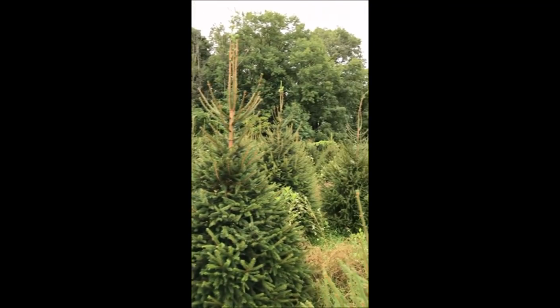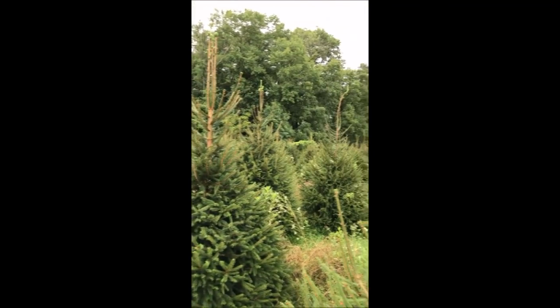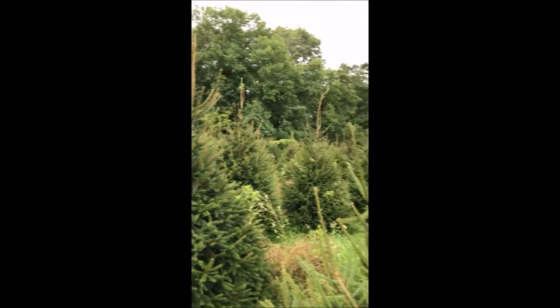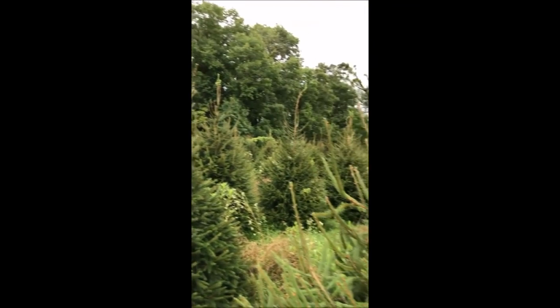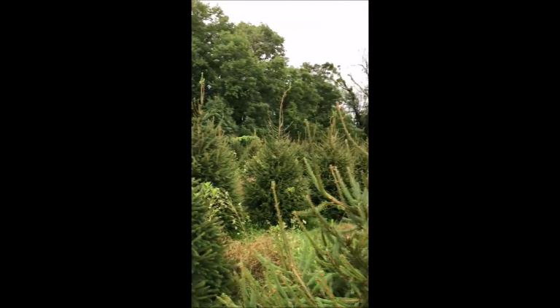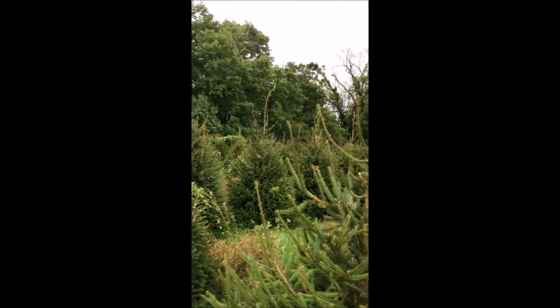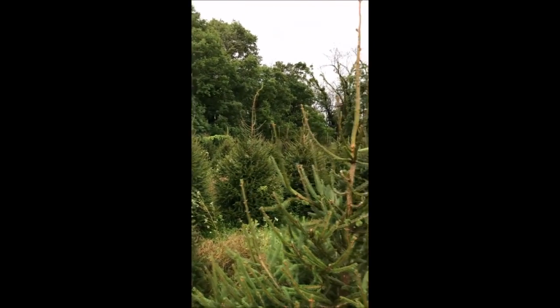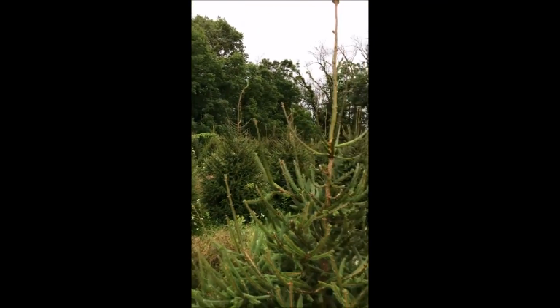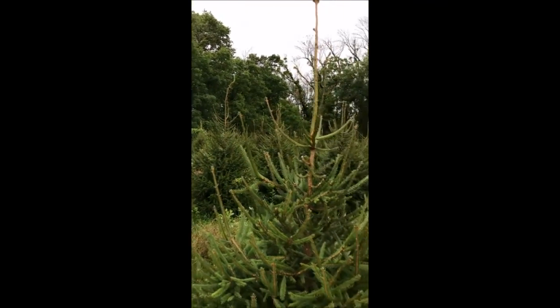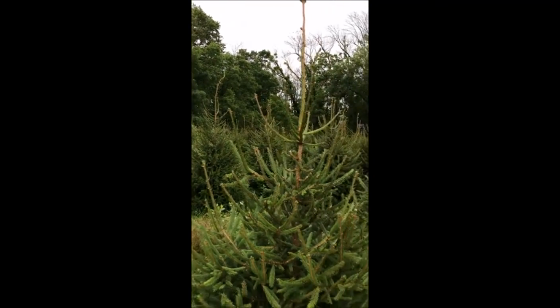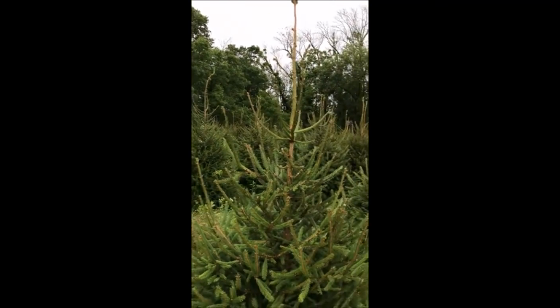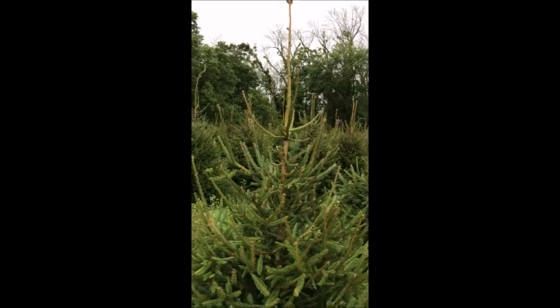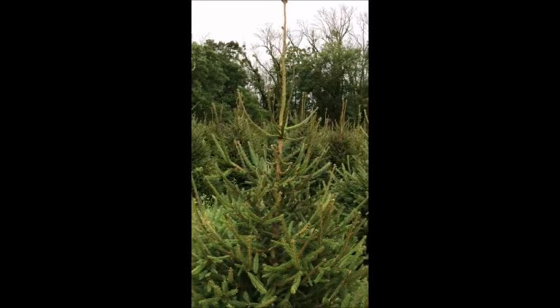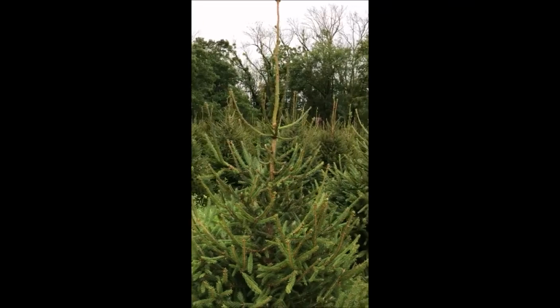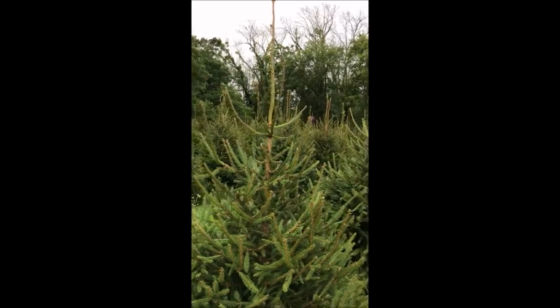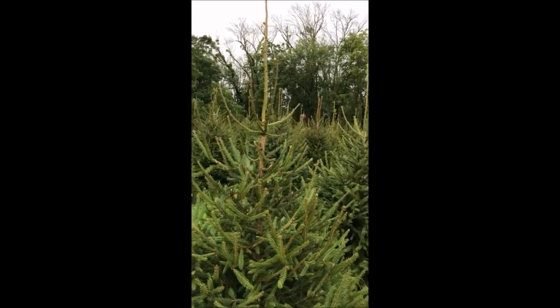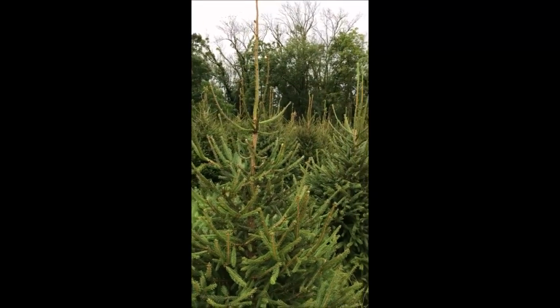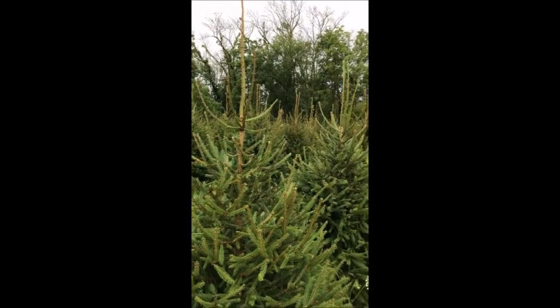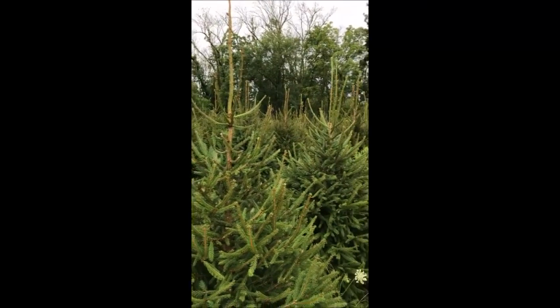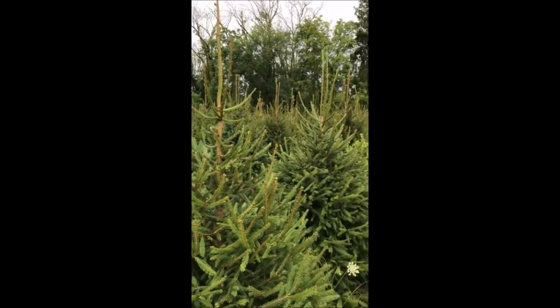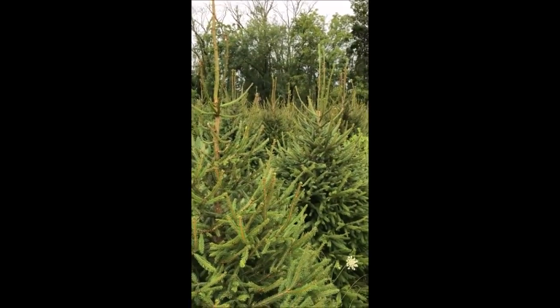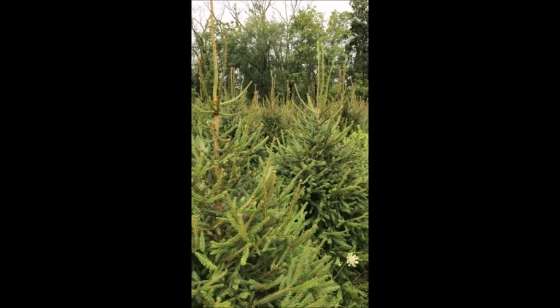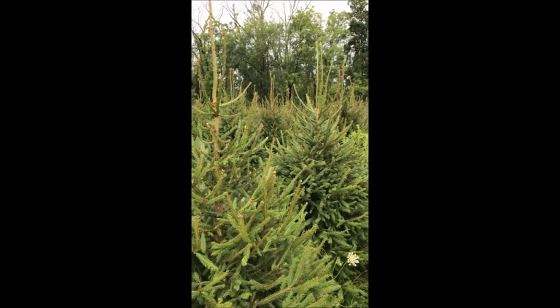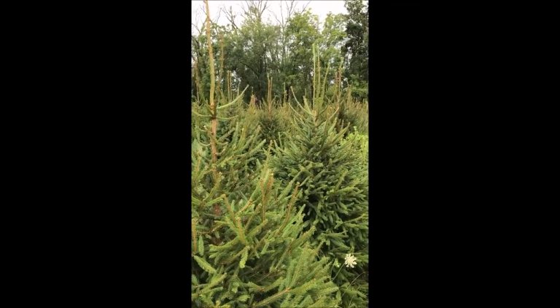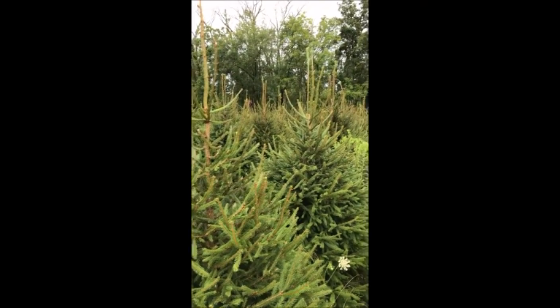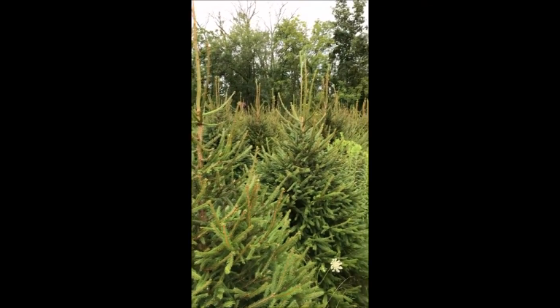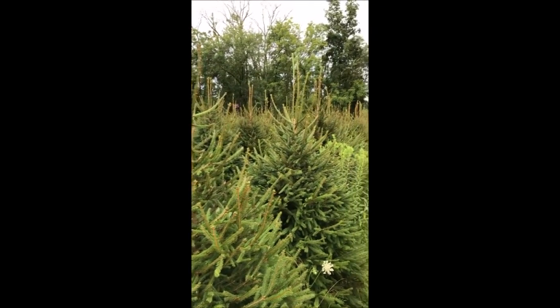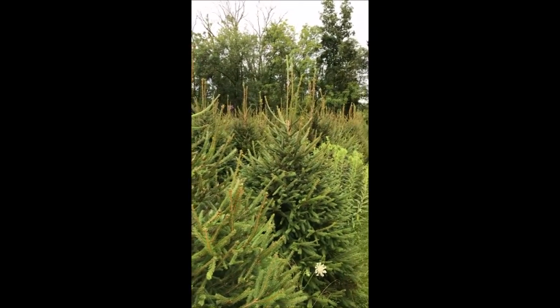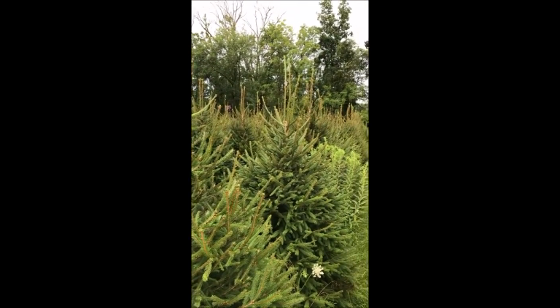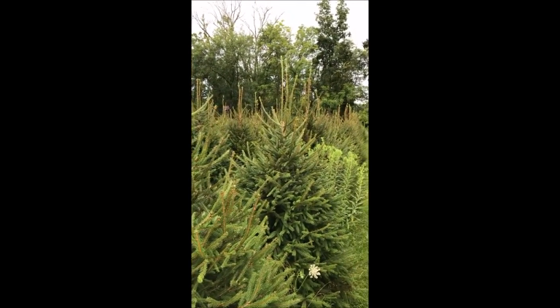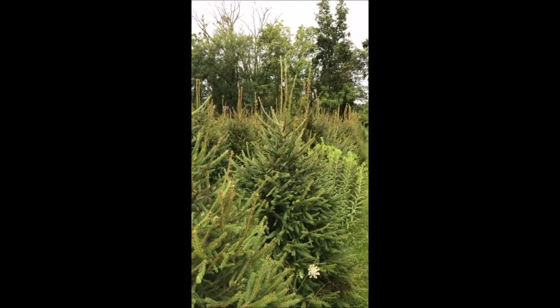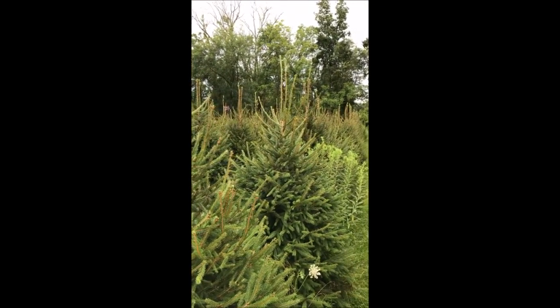So this overcast weather causes some problems at a tree farm — it makes the trees grow too well.